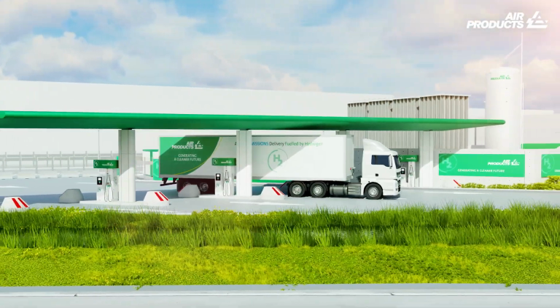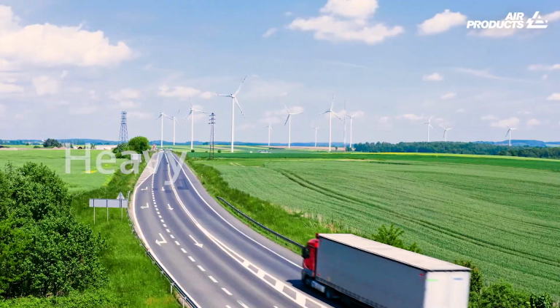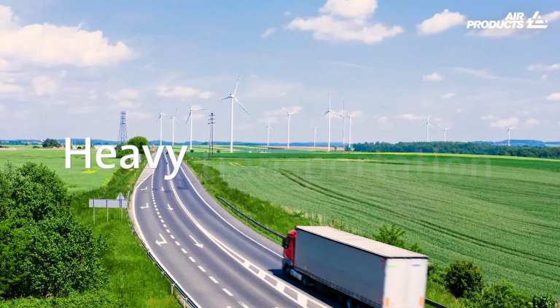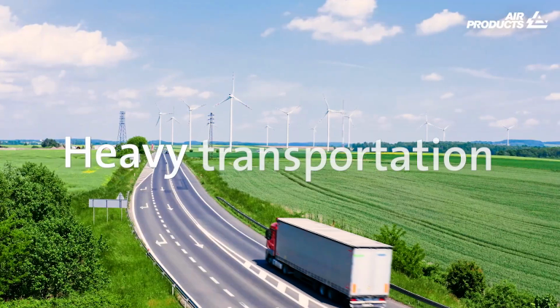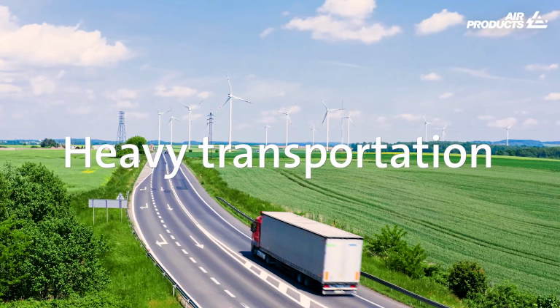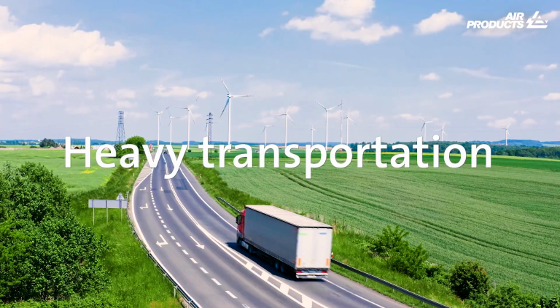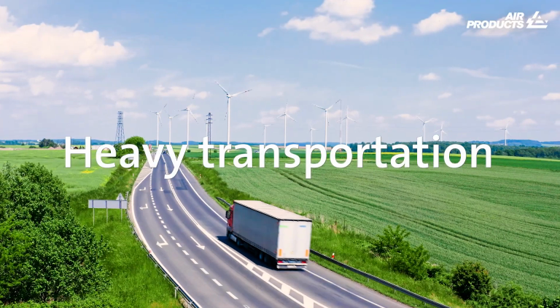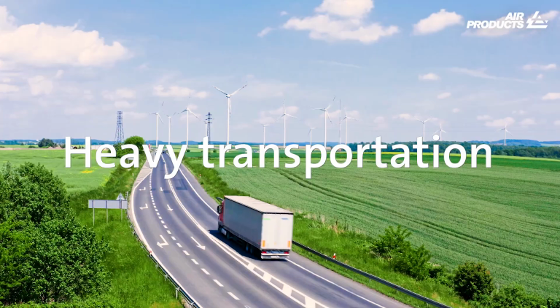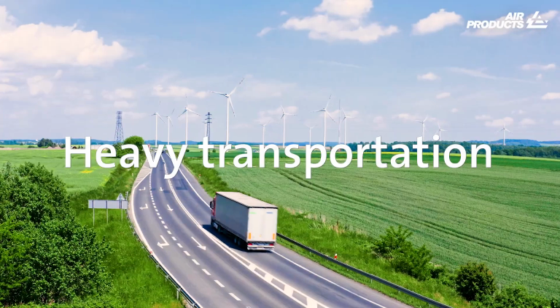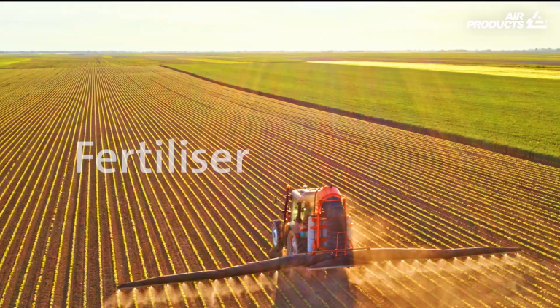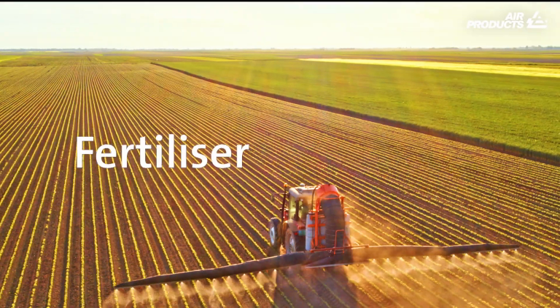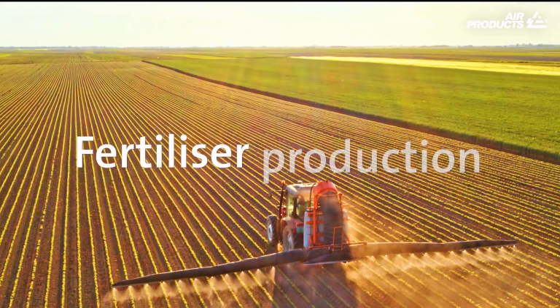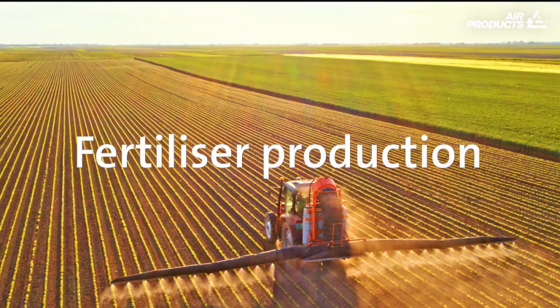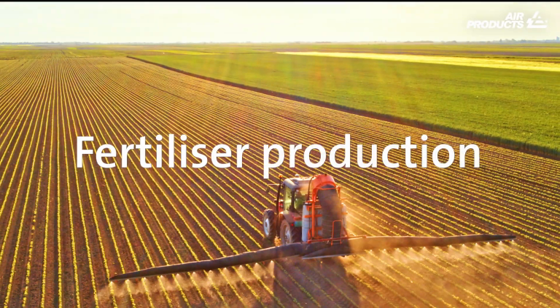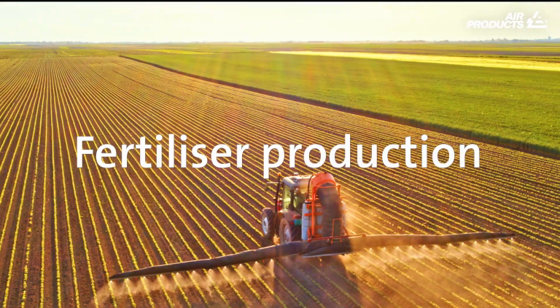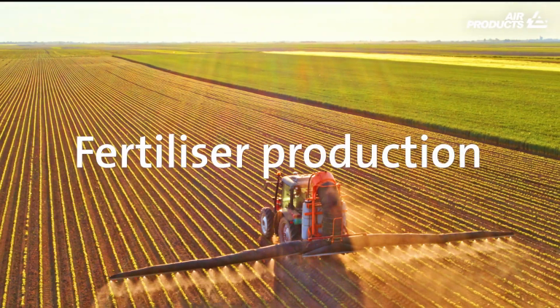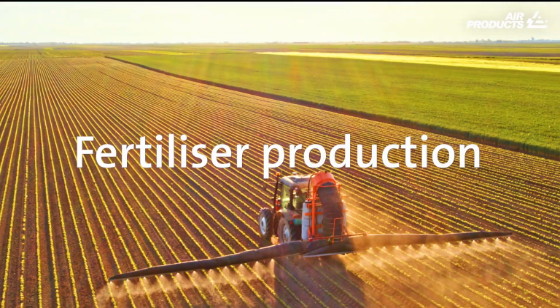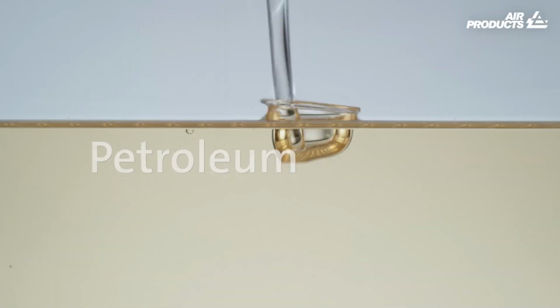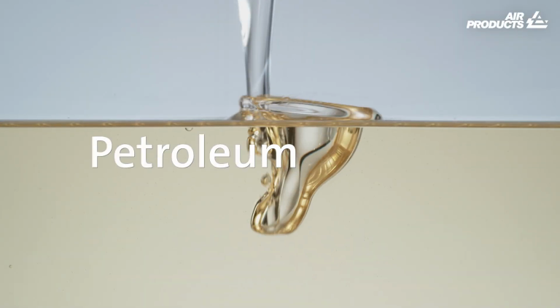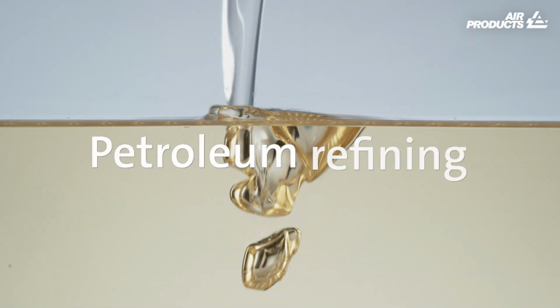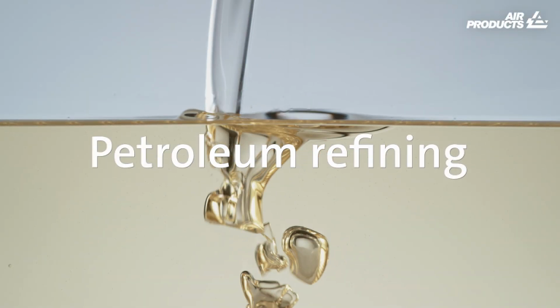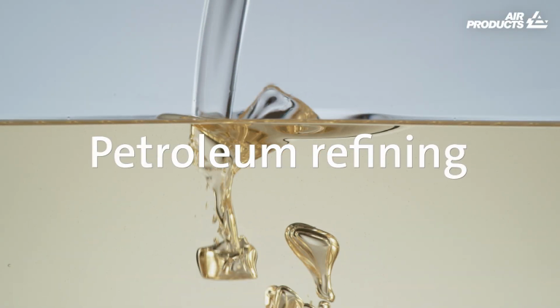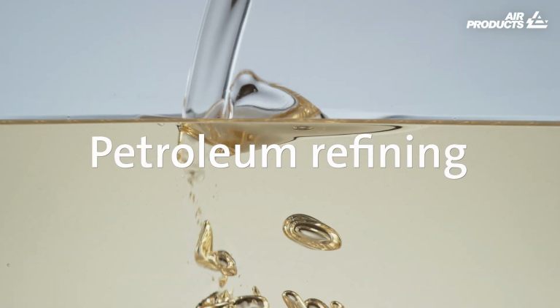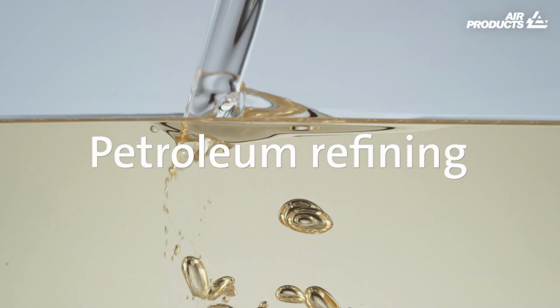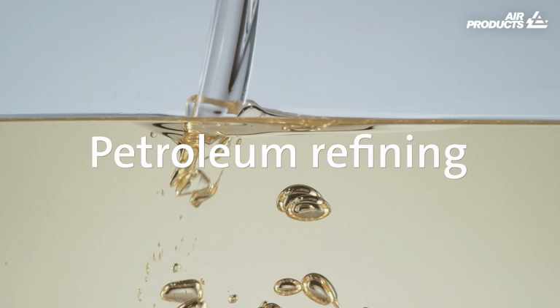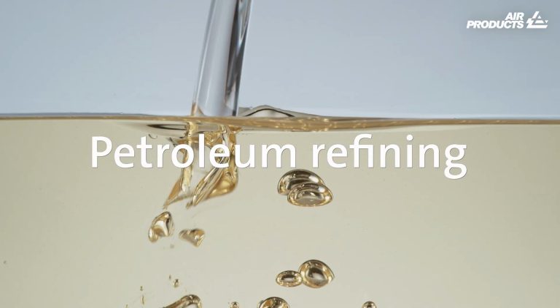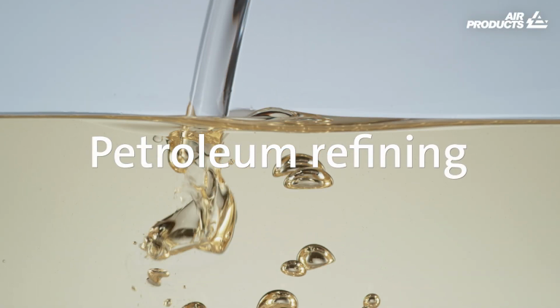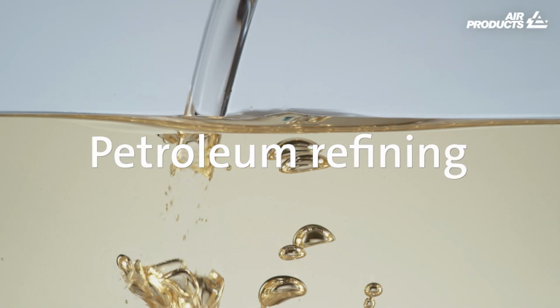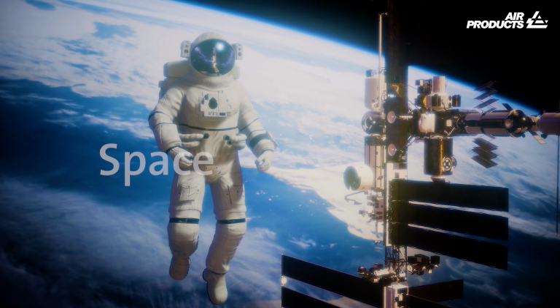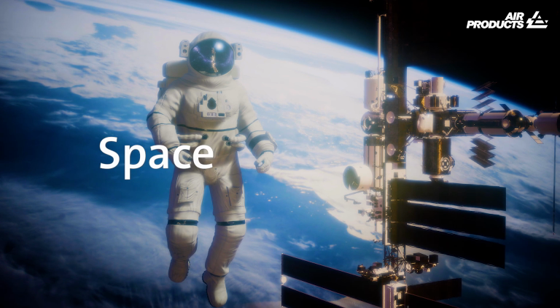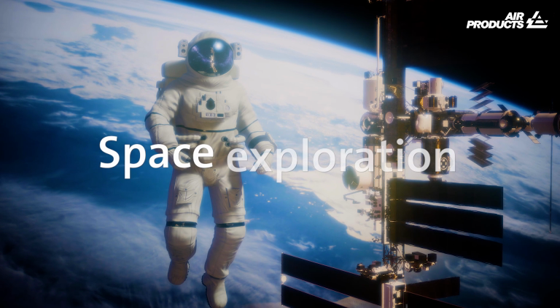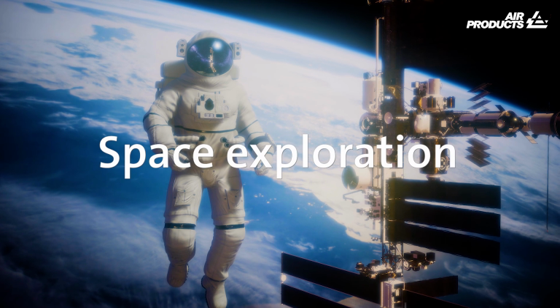Like in heavy transportation, fertilizer production, petroleum refining, and for instance in space exploration.